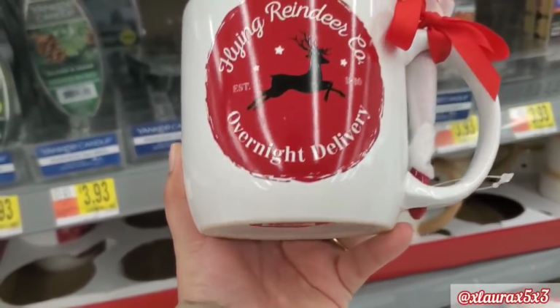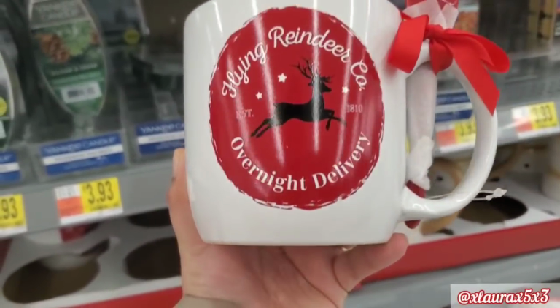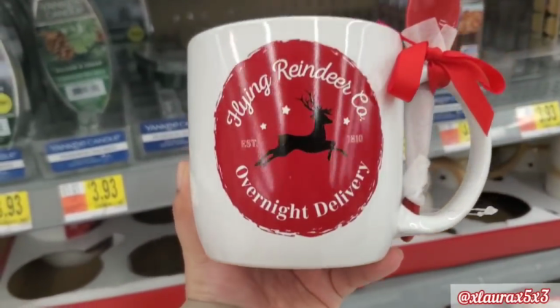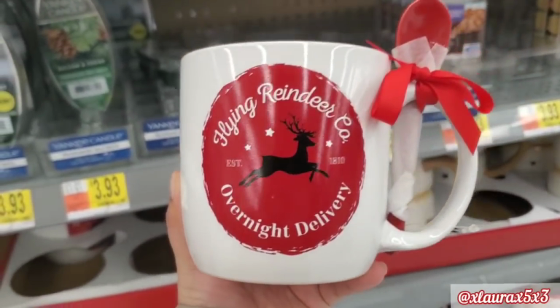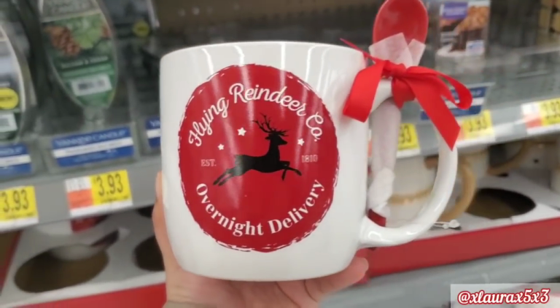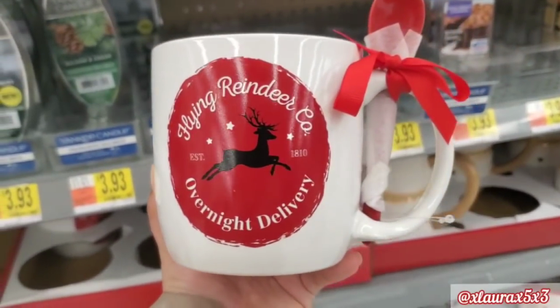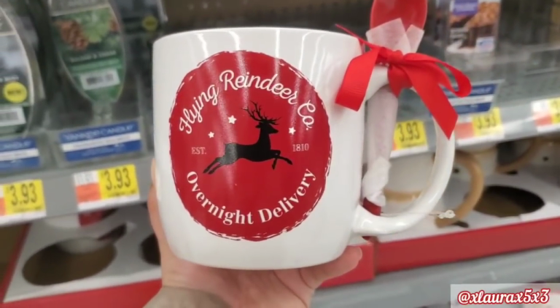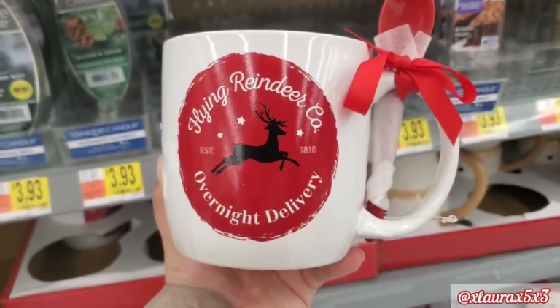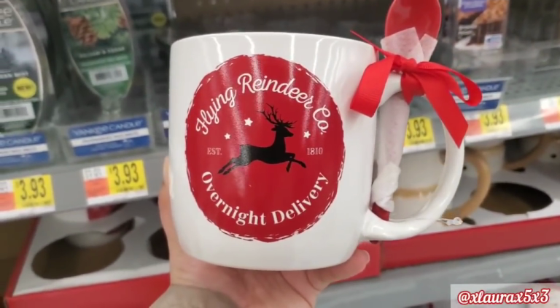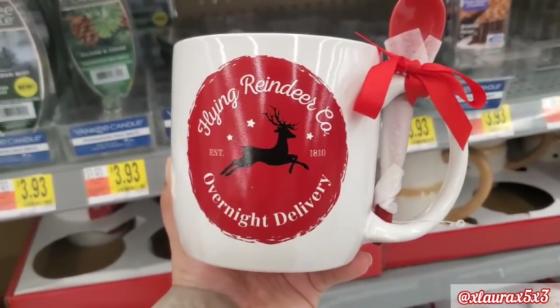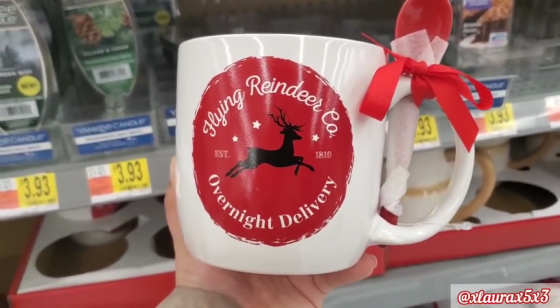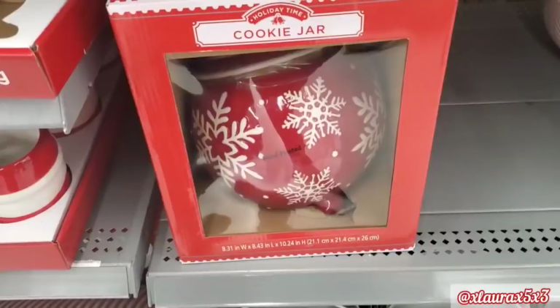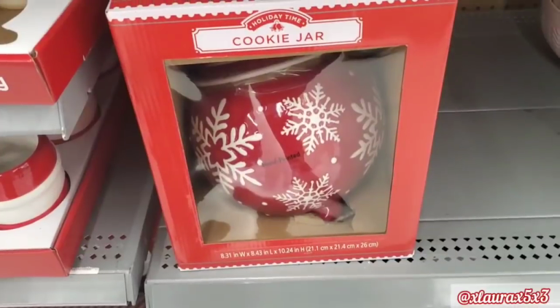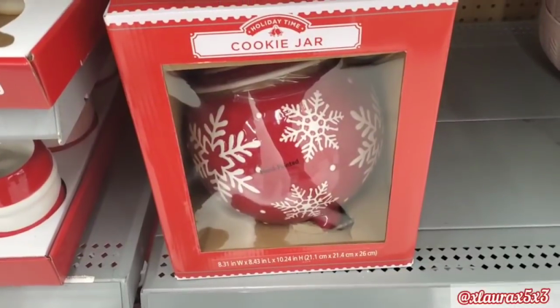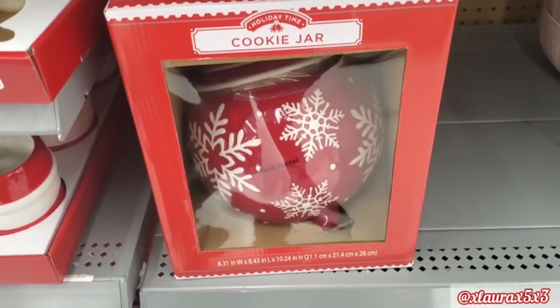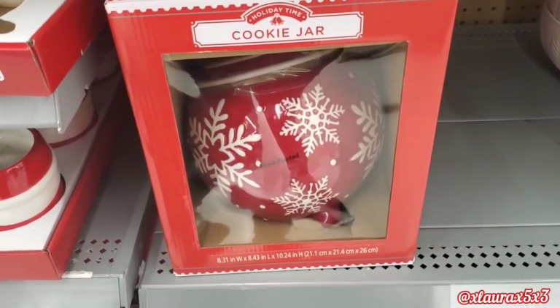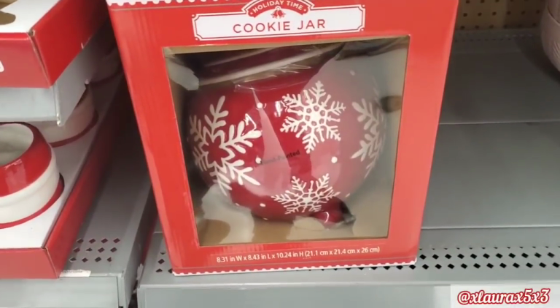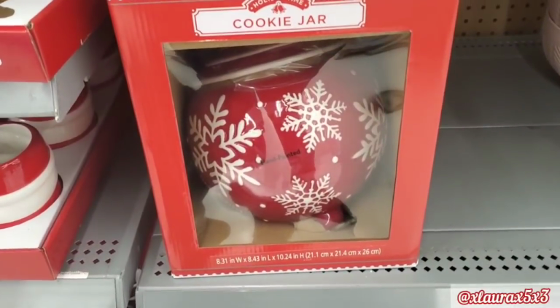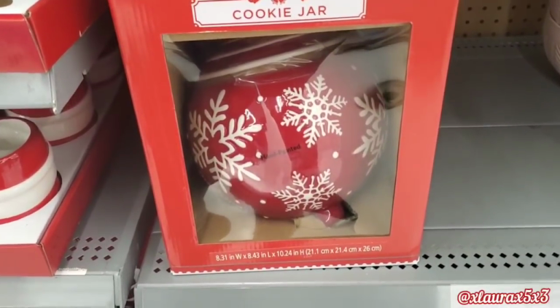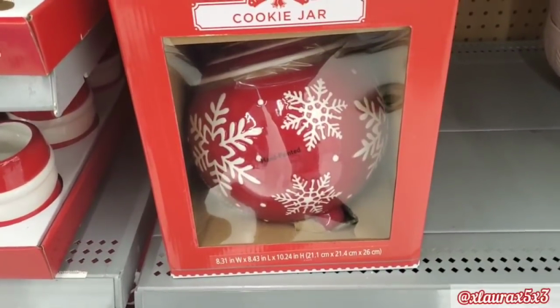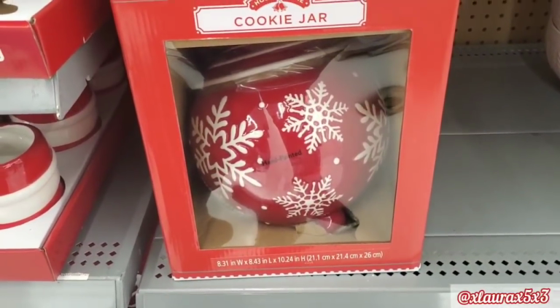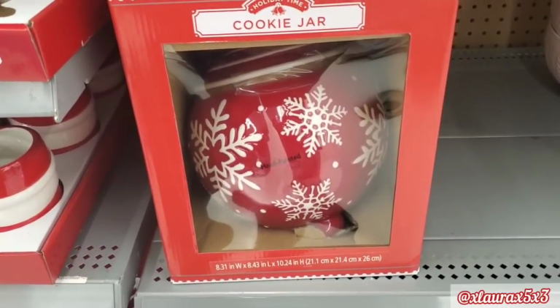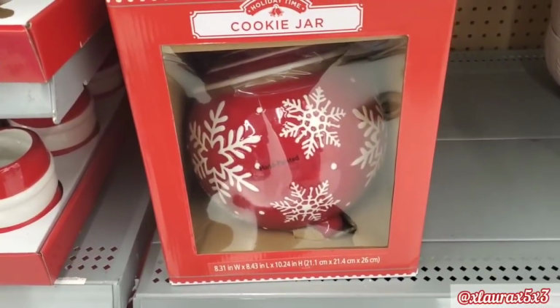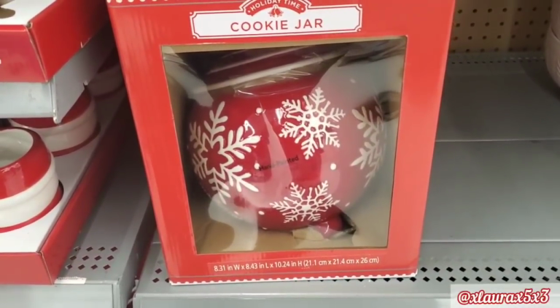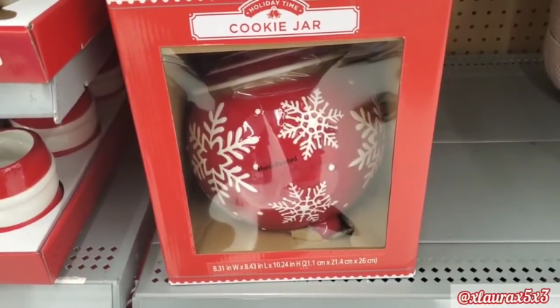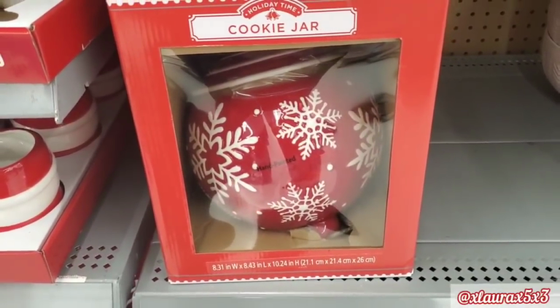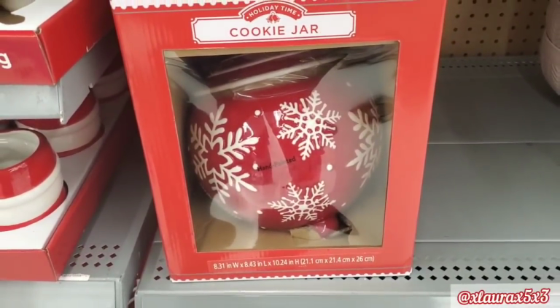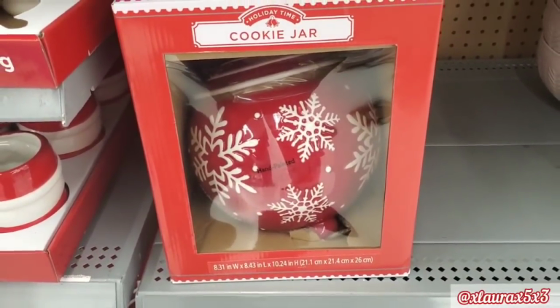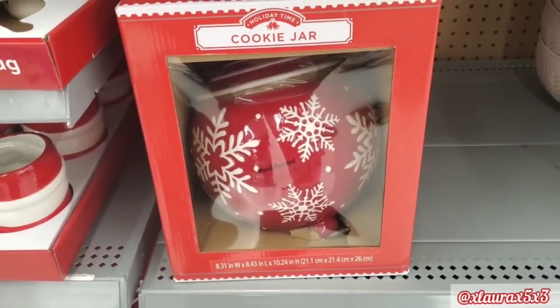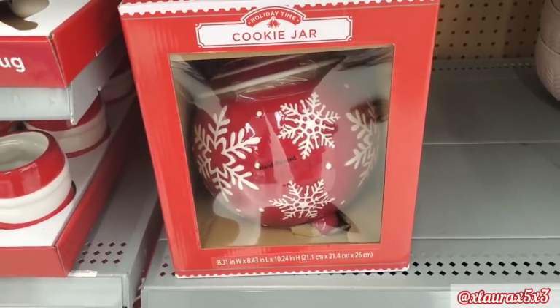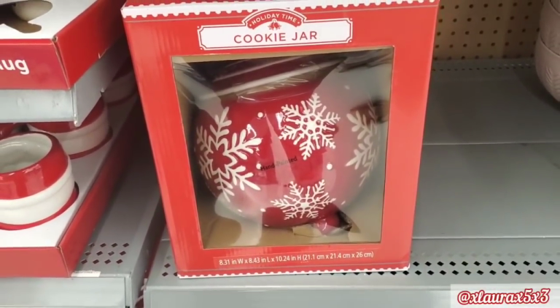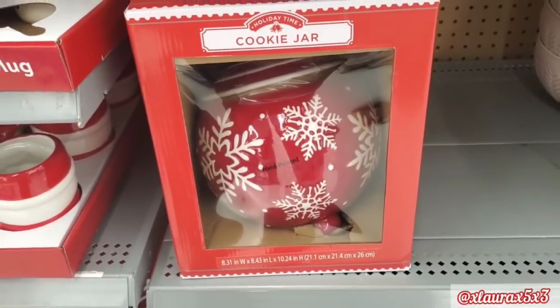I did find some other mugs later on with some small whisks and small spoons, so stay tuned — those were really cute and had some cute sayings. This one says 'flying reindeer company, overnight delivery.' This is a cookie jar — these didn't have a price. I tried to check online but didn't have any luck.